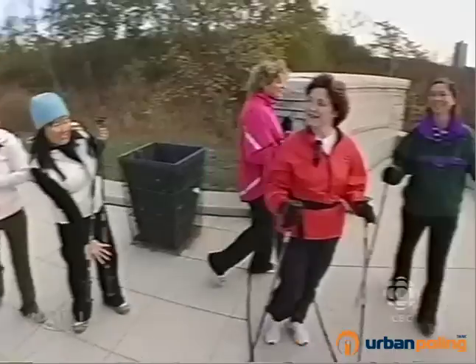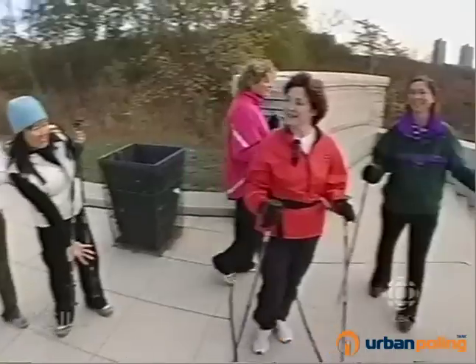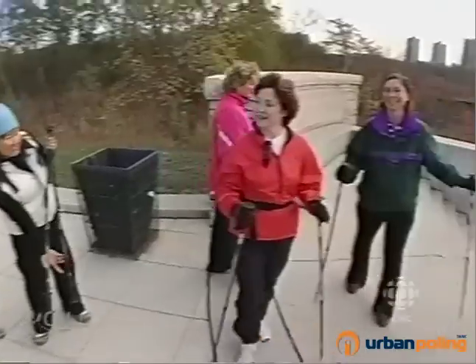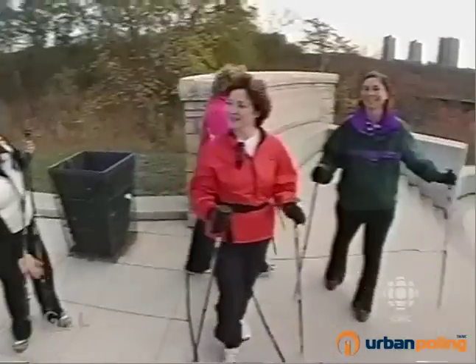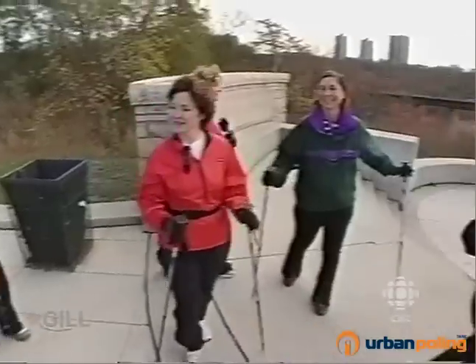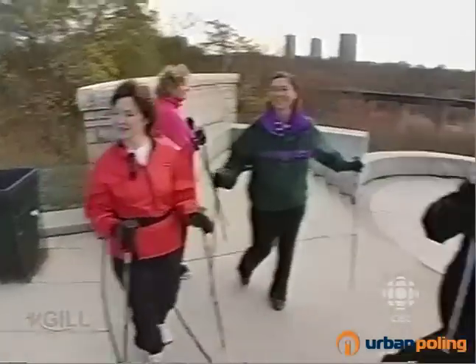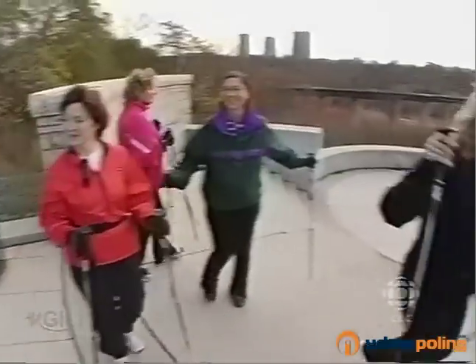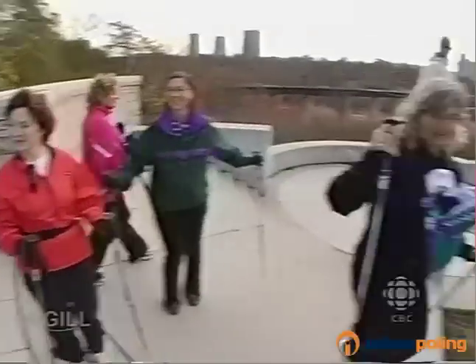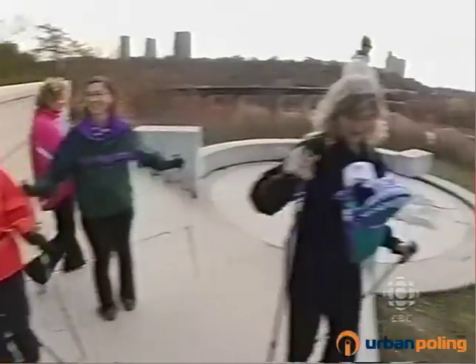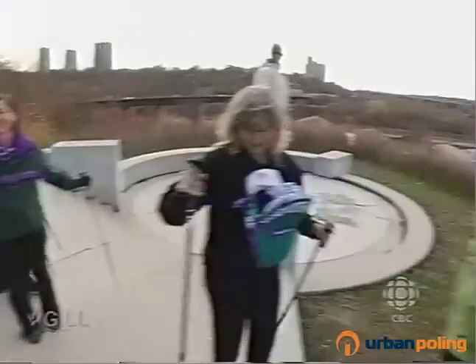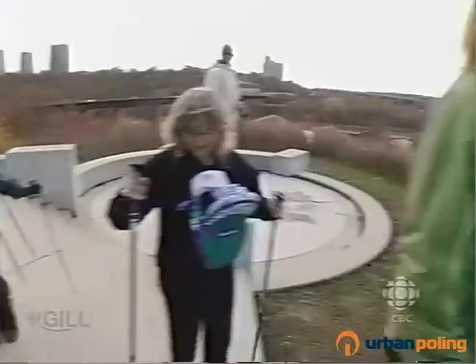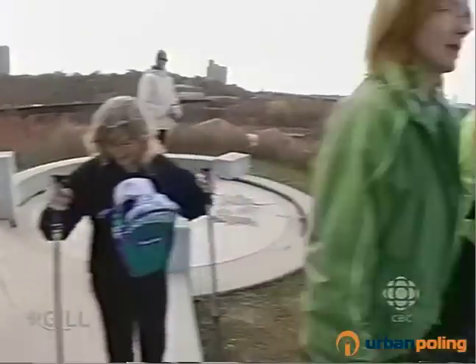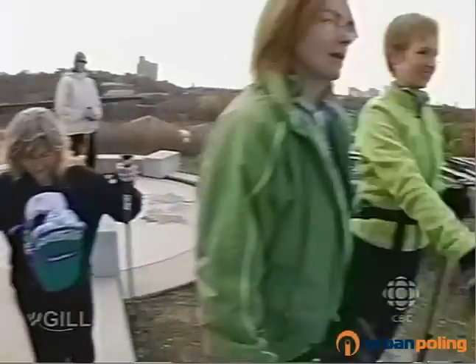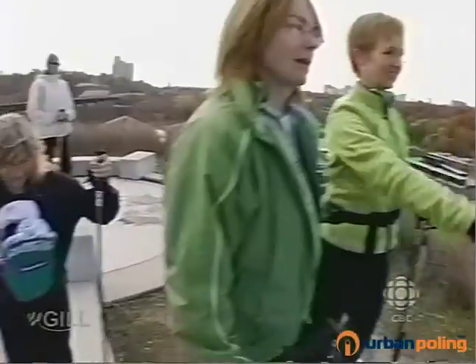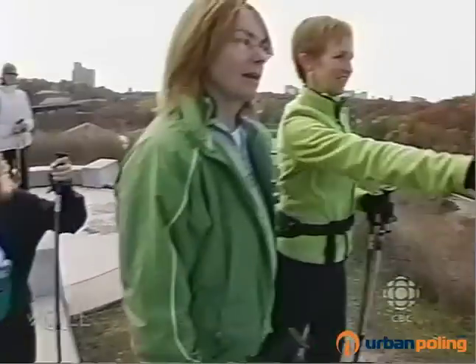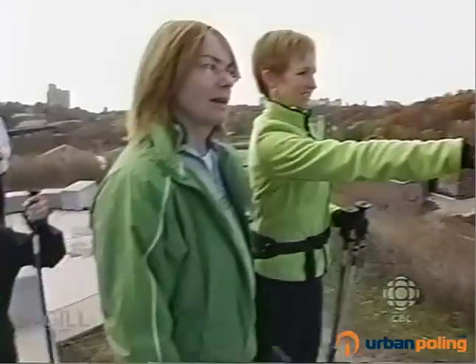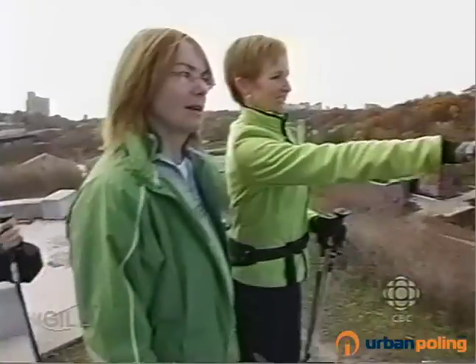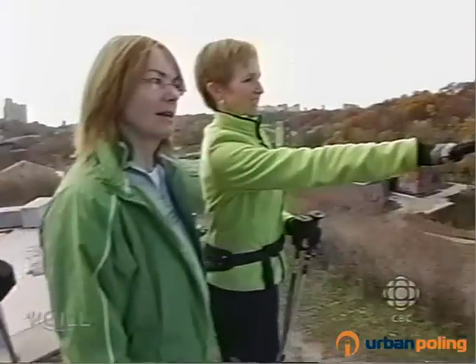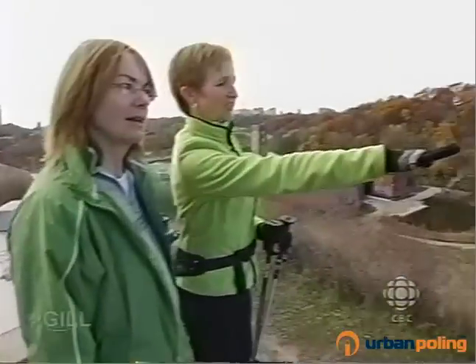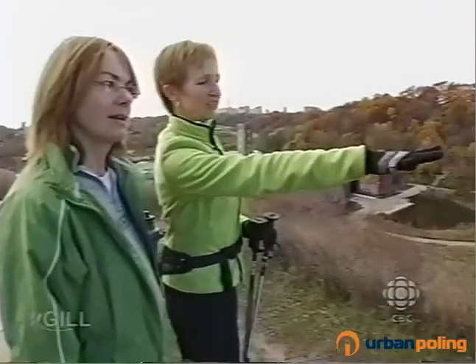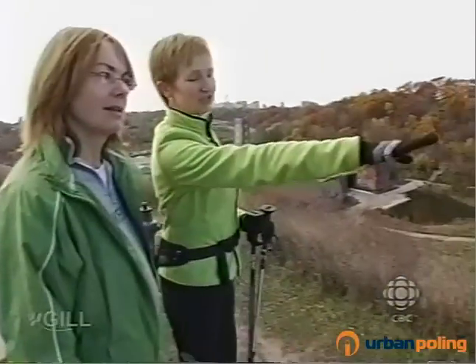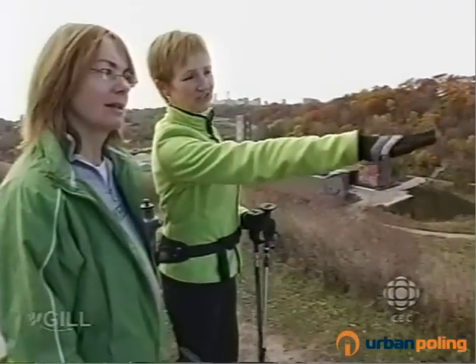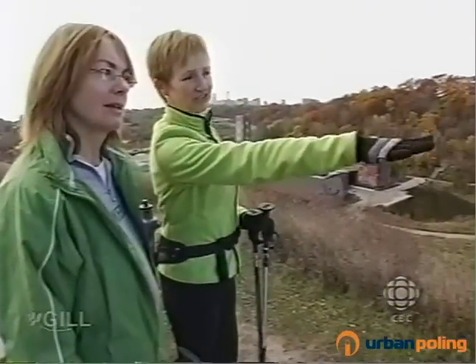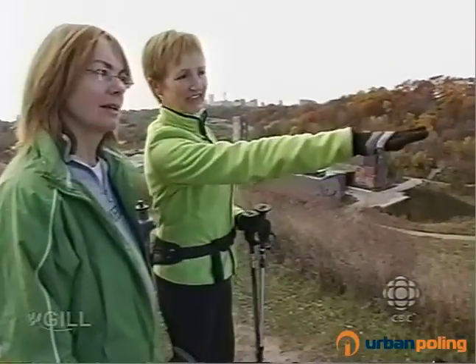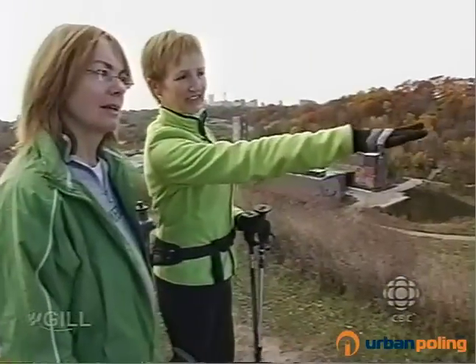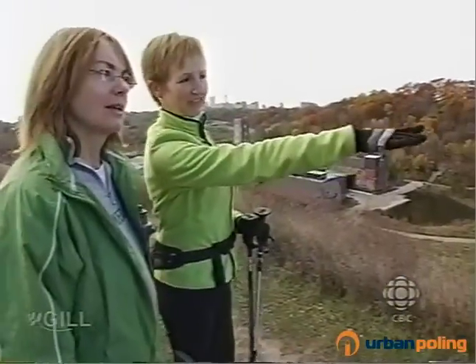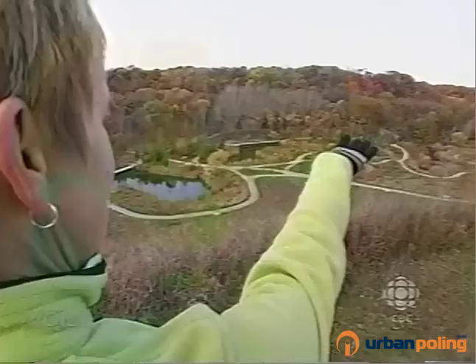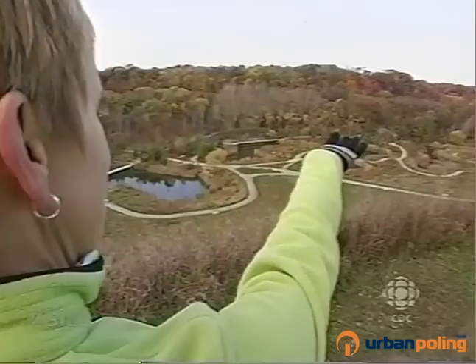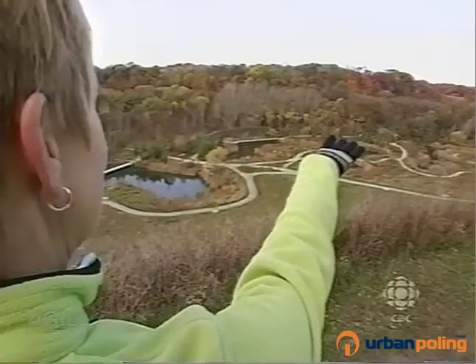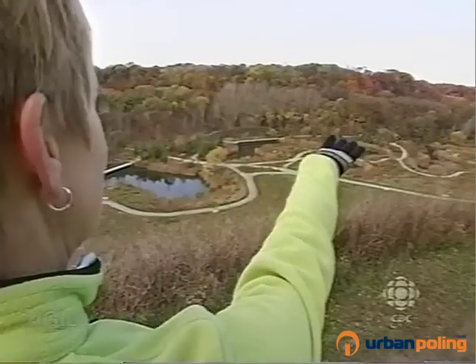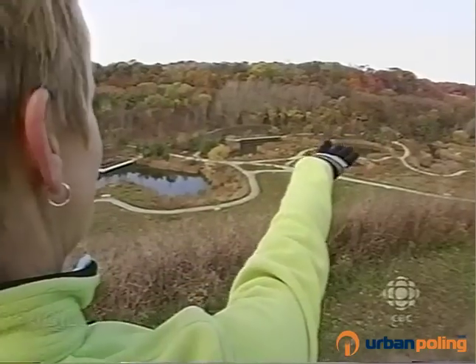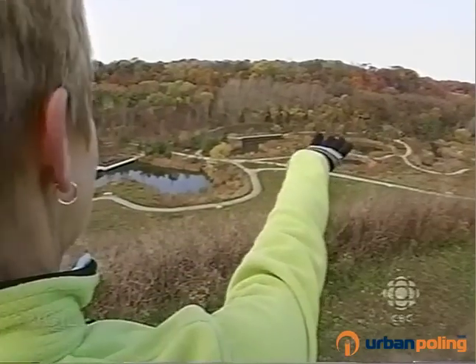In Europe, where Nordic walking is huge, people constantly tell me they're back from Finland and they see people Nordic walking downtown, around the lake, absolutely everywhere — younger children, older children. So it's inevitable that it's going to happen here.